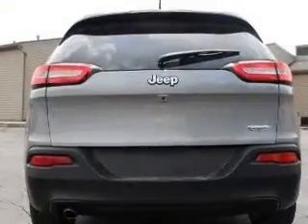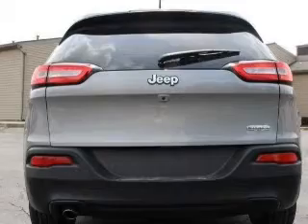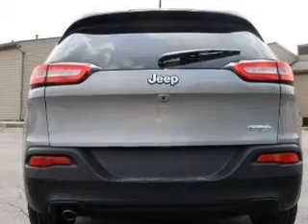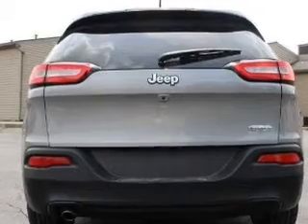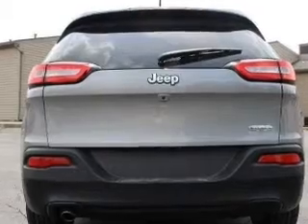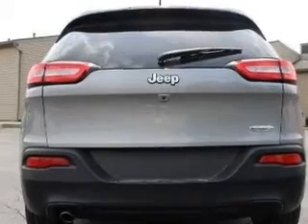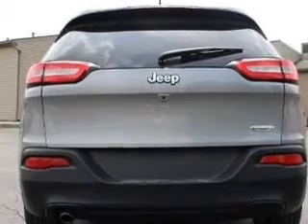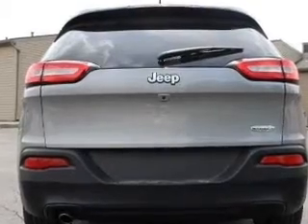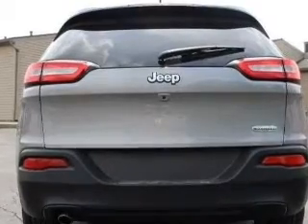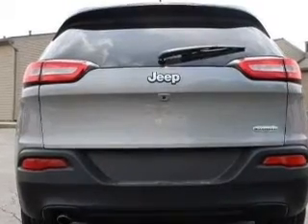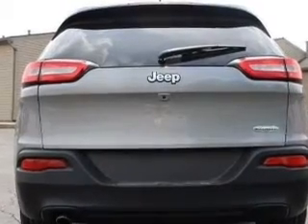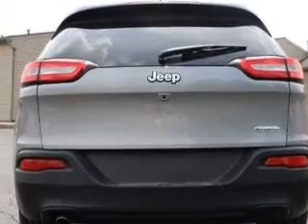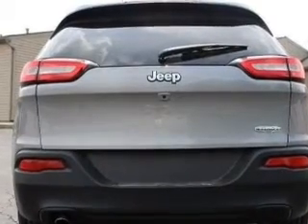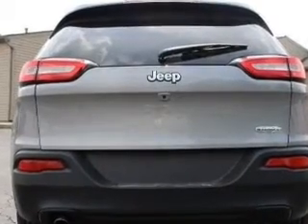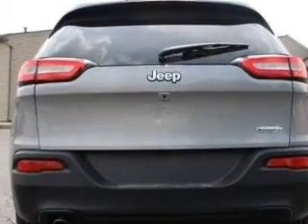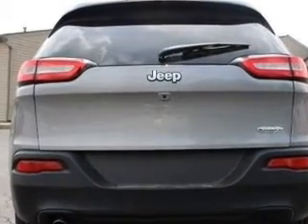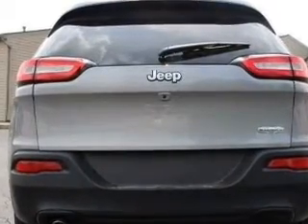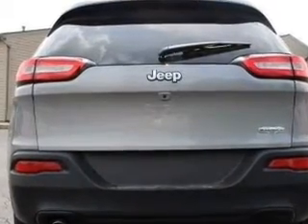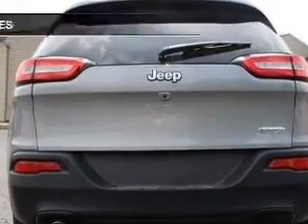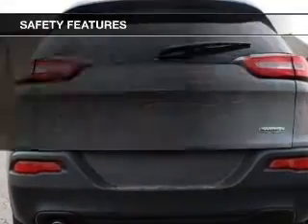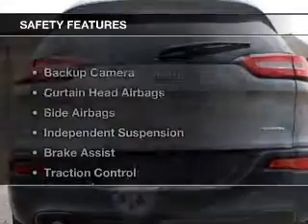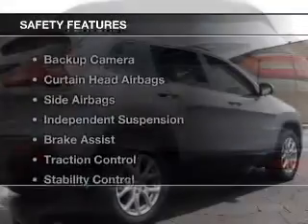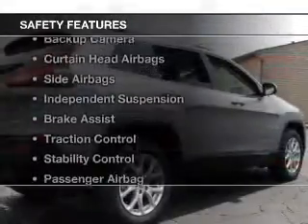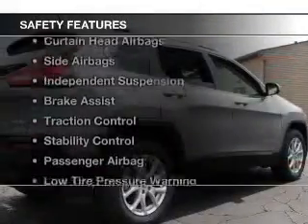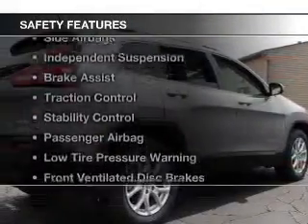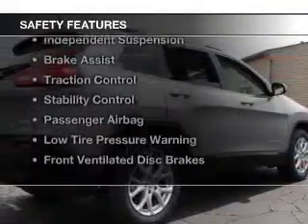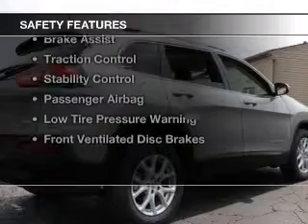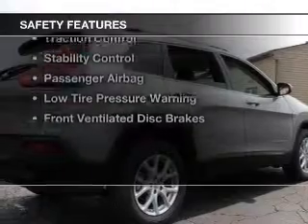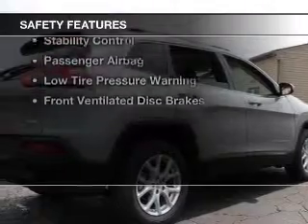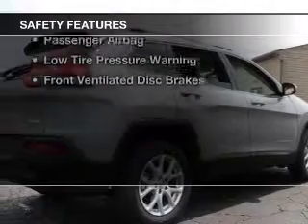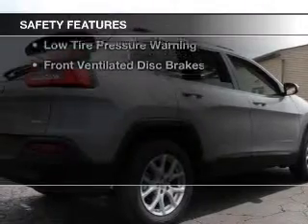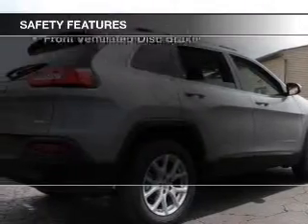A tilt and telescopic steering wheel, a spoiler, roof rails, and cruise control. Keyless entry. Safety was made a priority with these features.